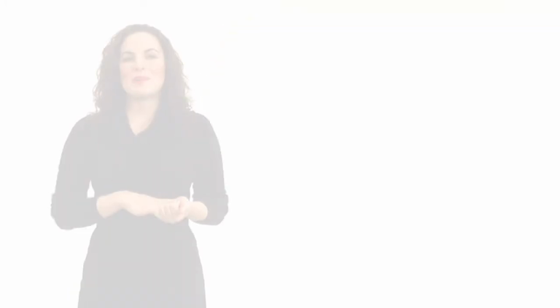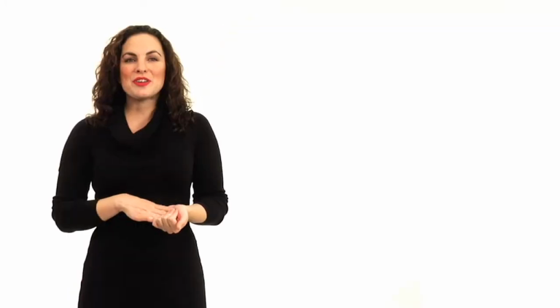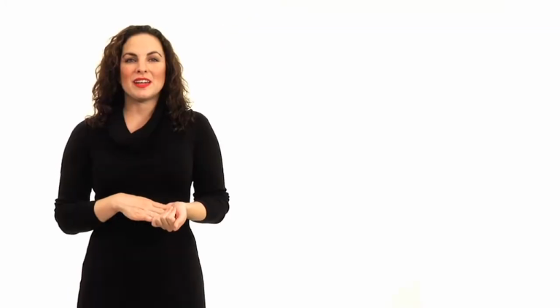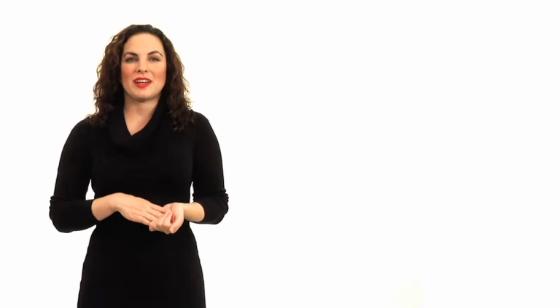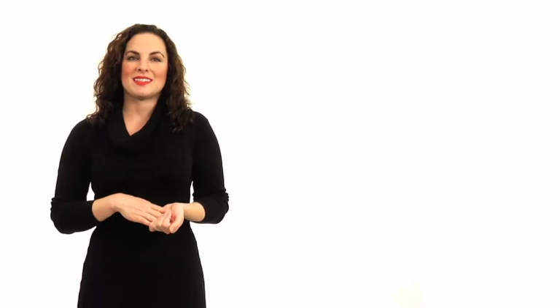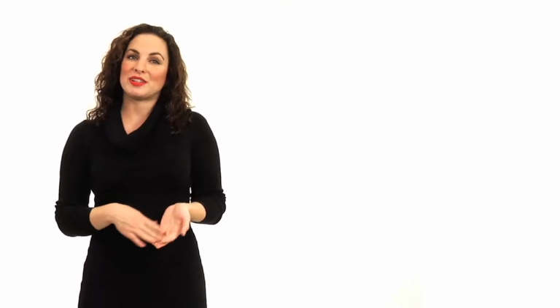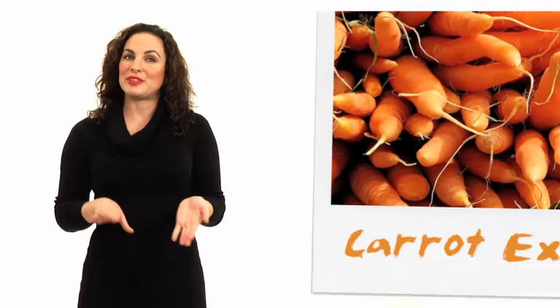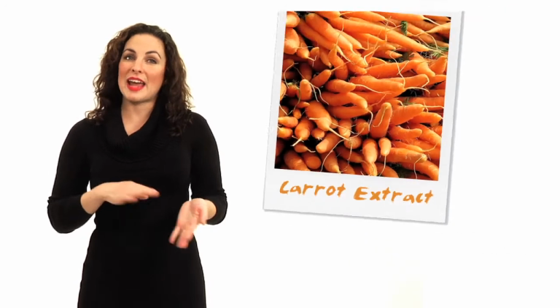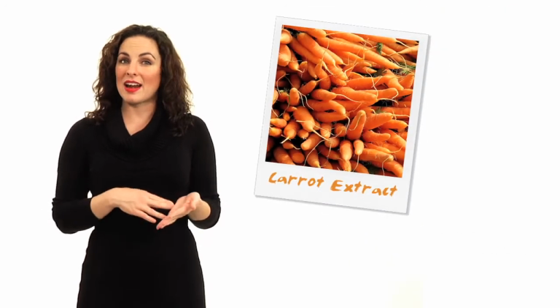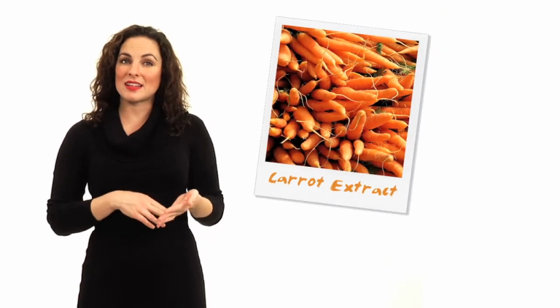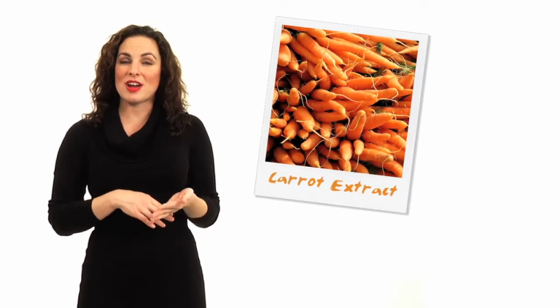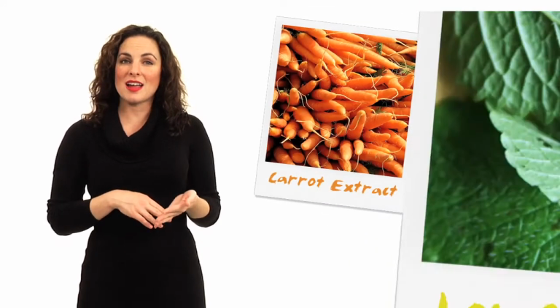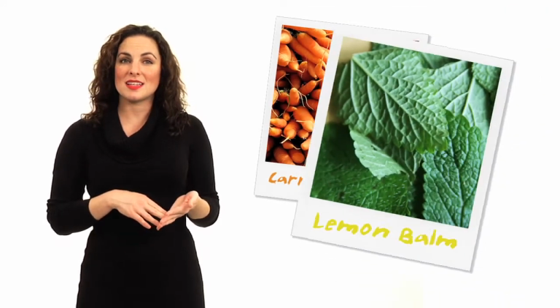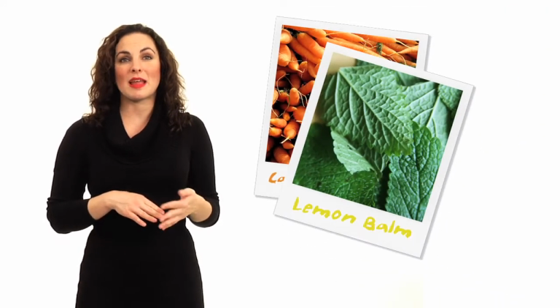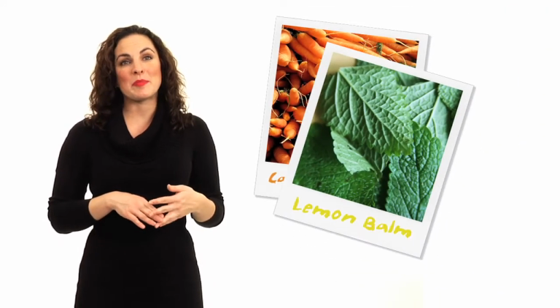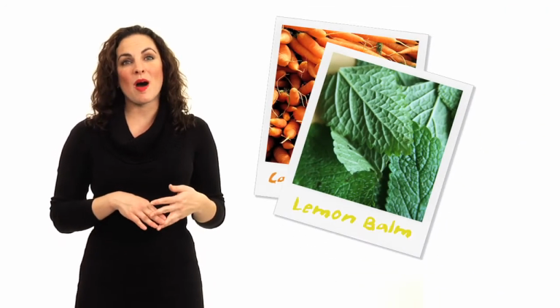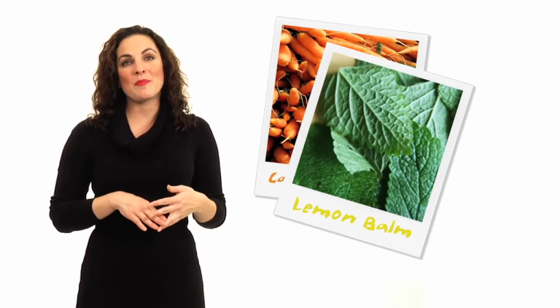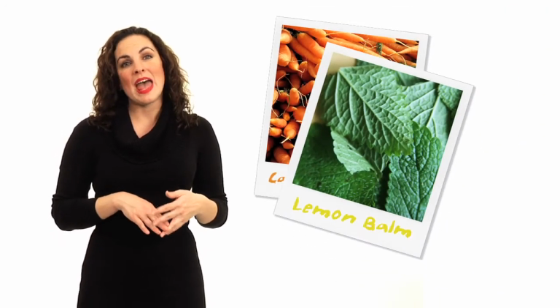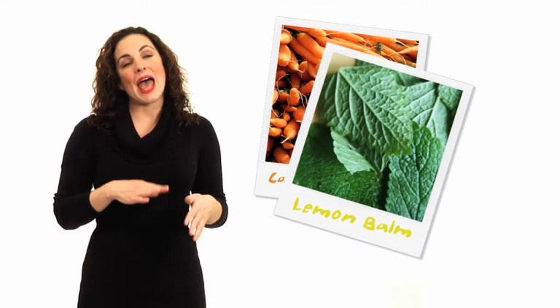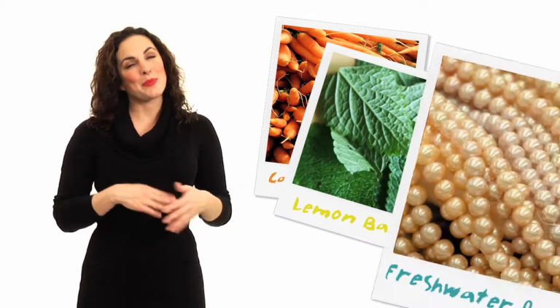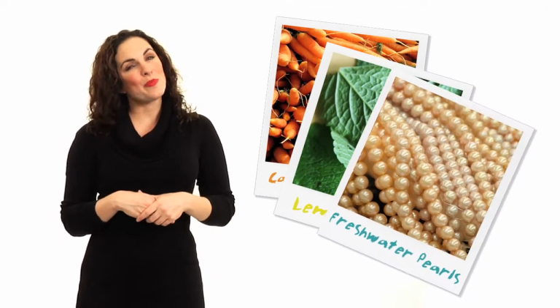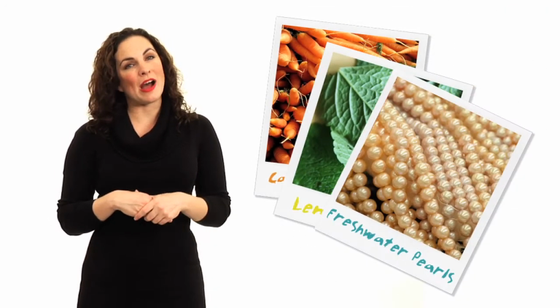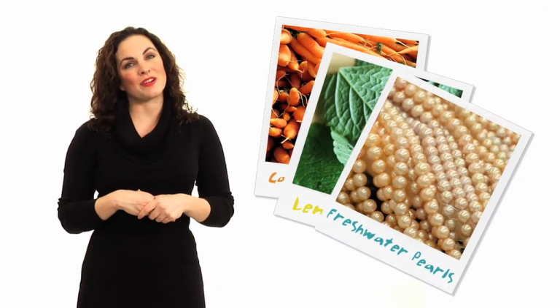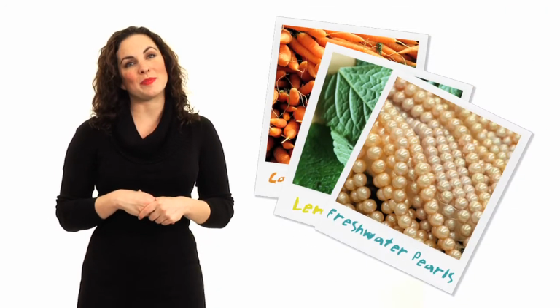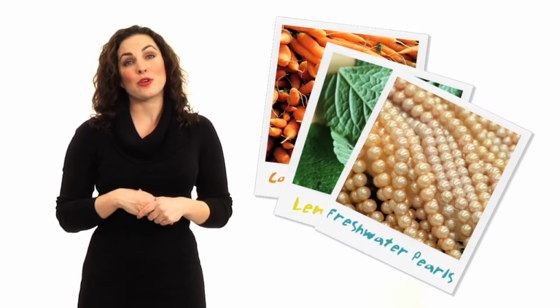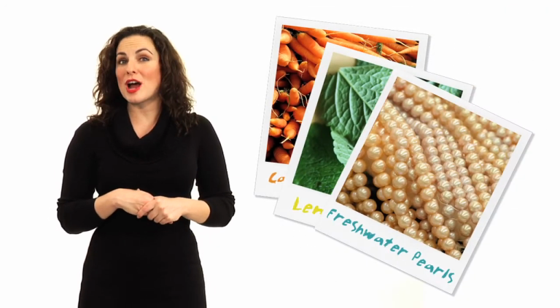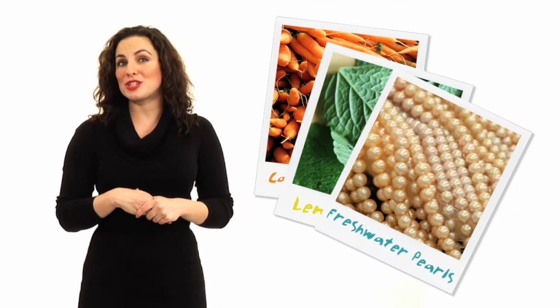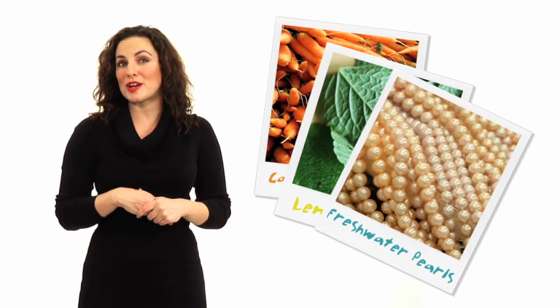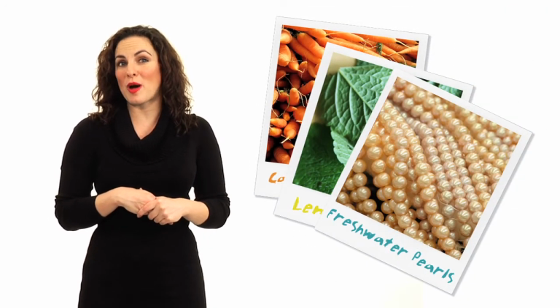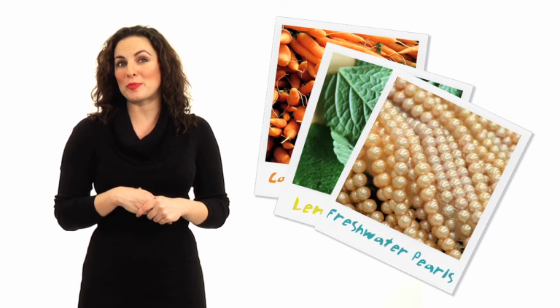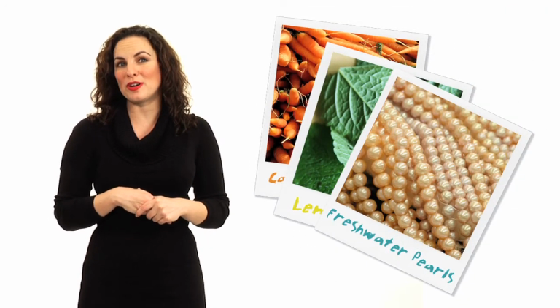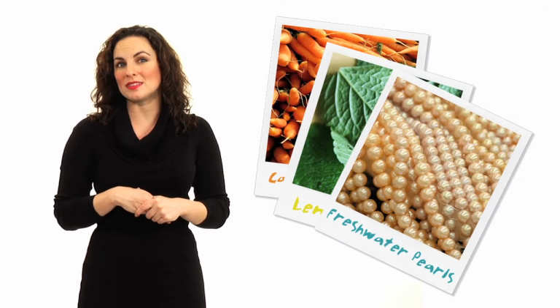Some other key ingredients include carrot extract, lemon balm, and pearl powder from crushed freshwater pearls.